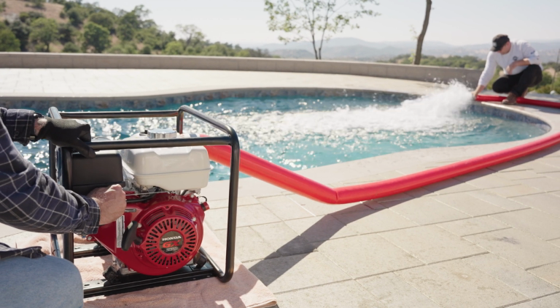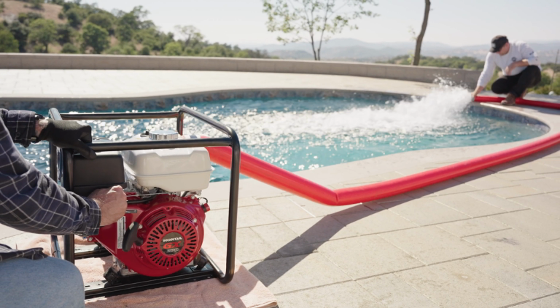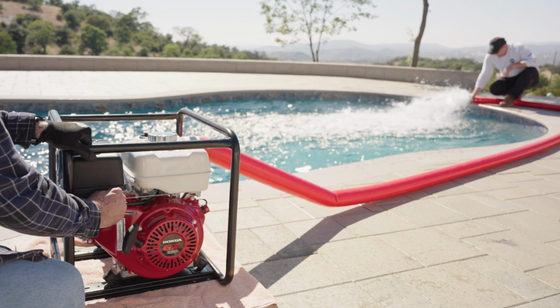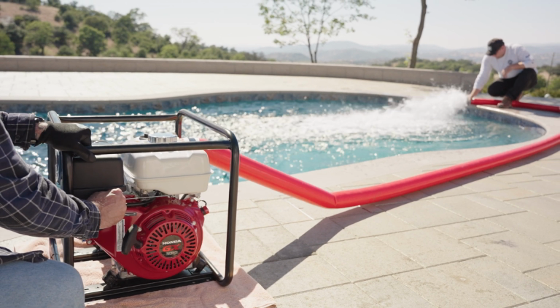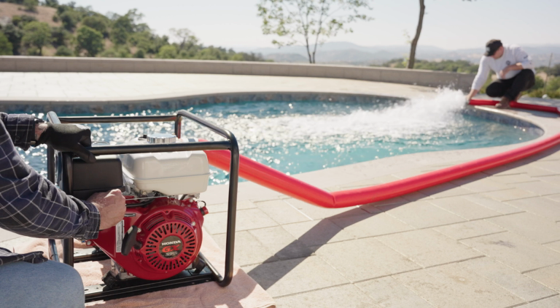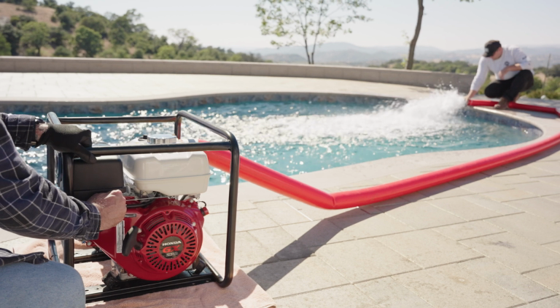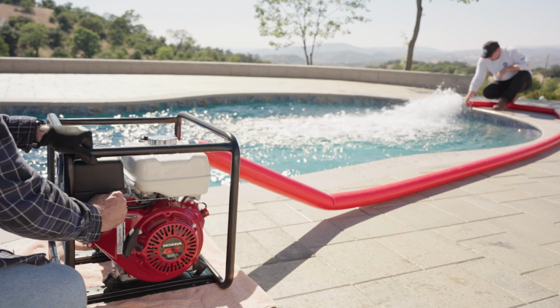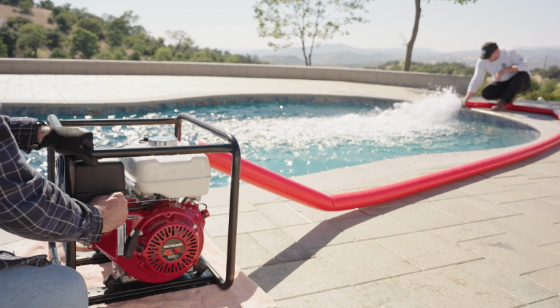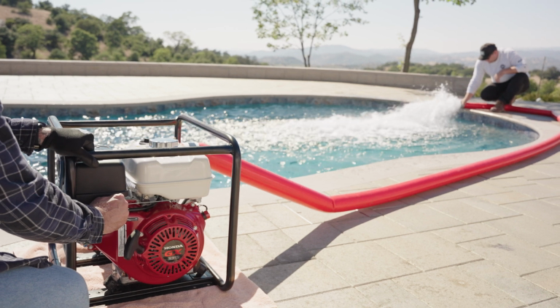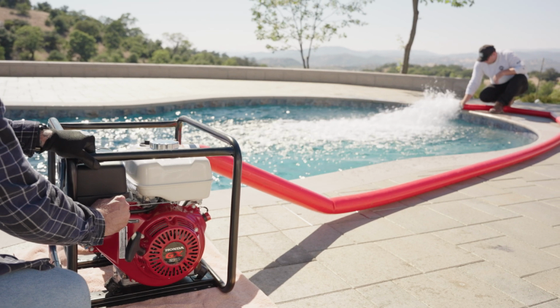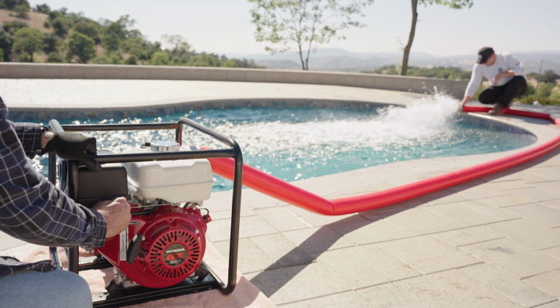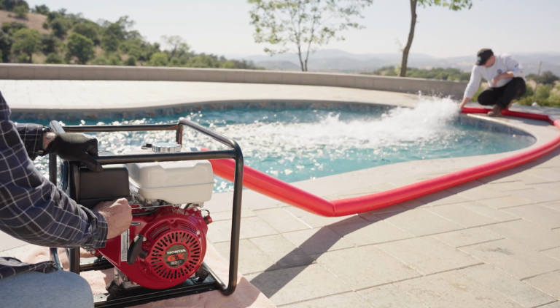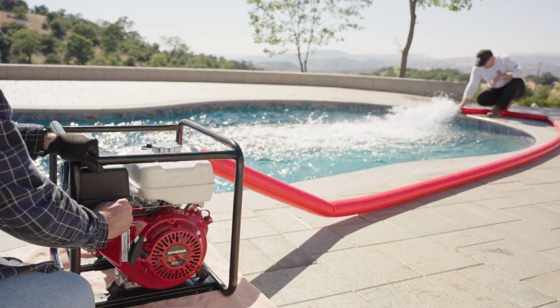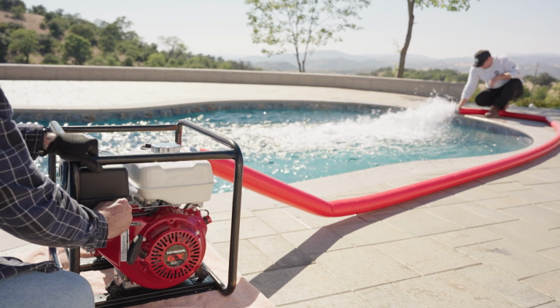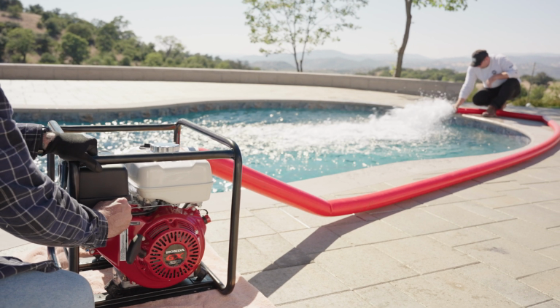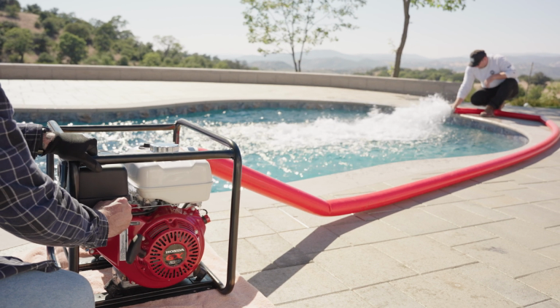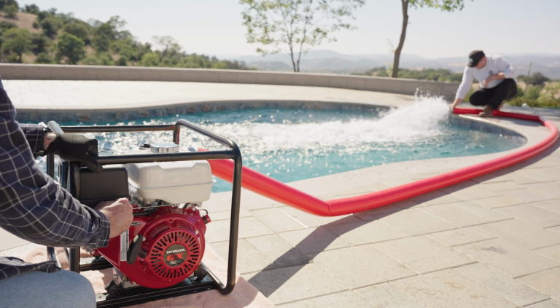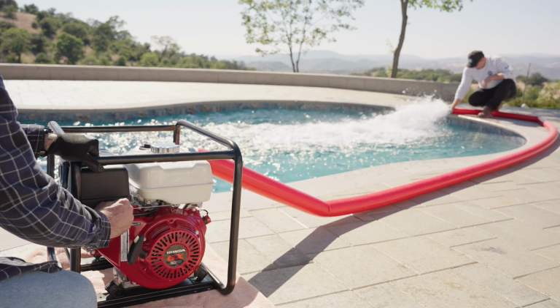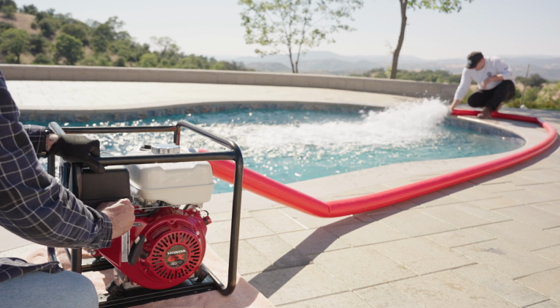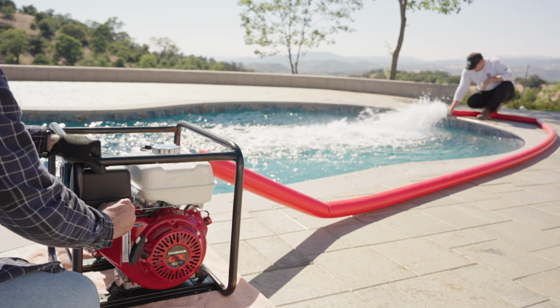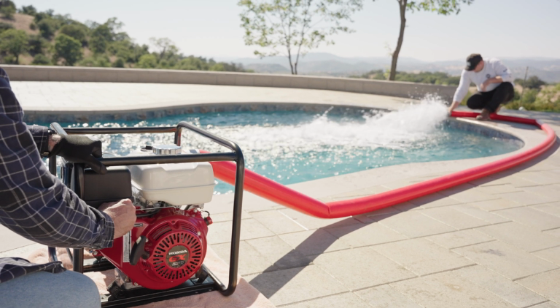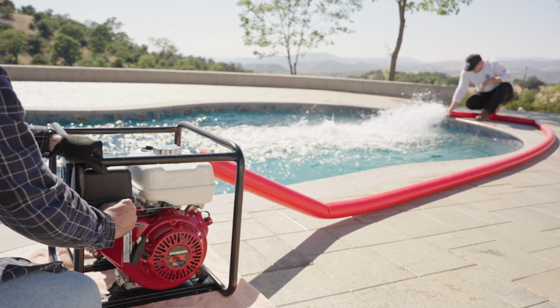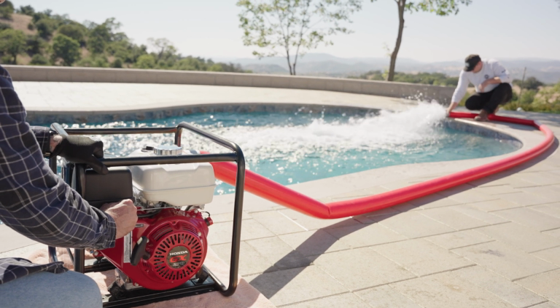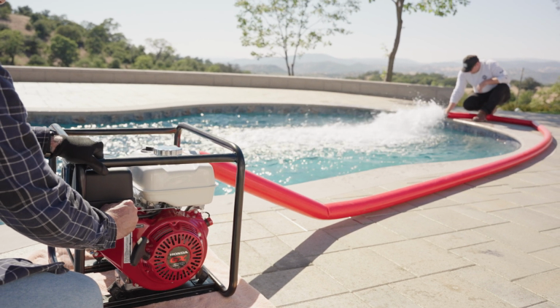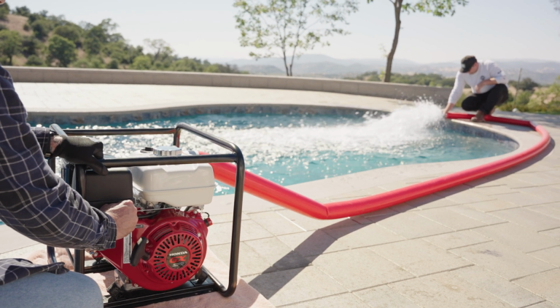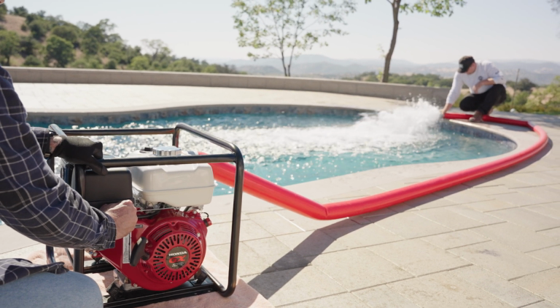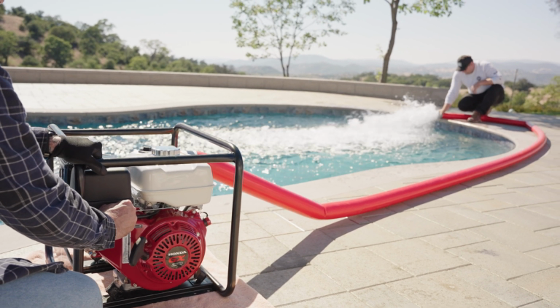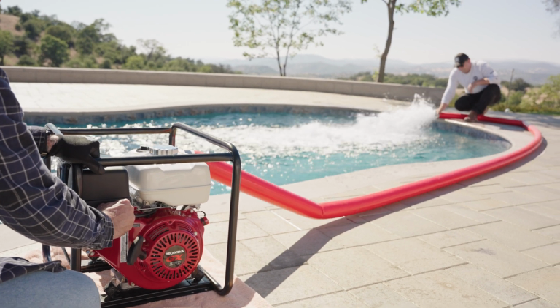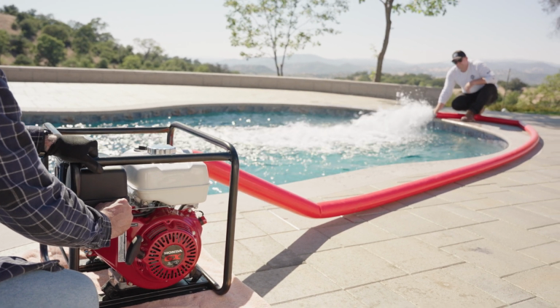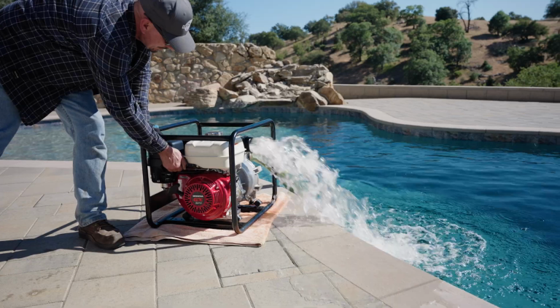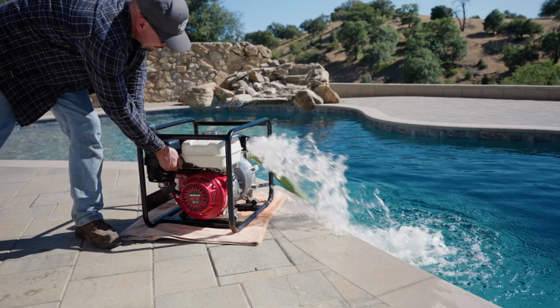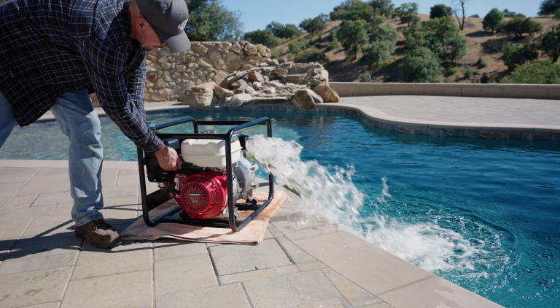After each use, set the throttle to slow, turn the ignition switch to off, and close the fuel valve.